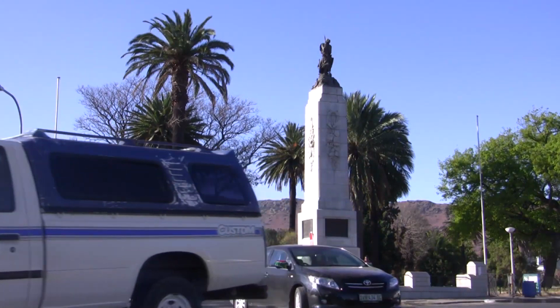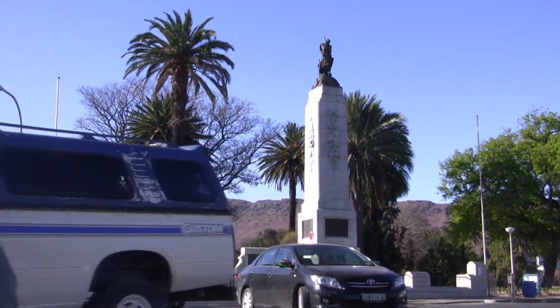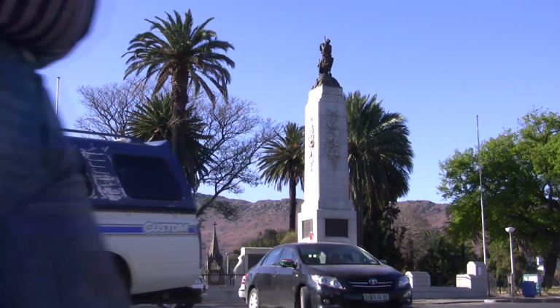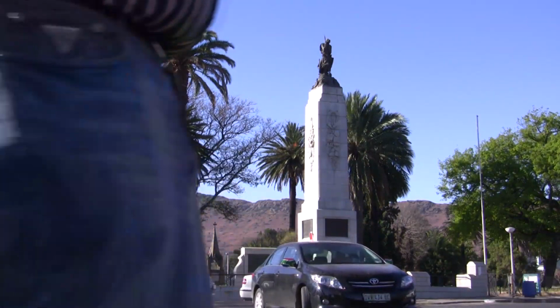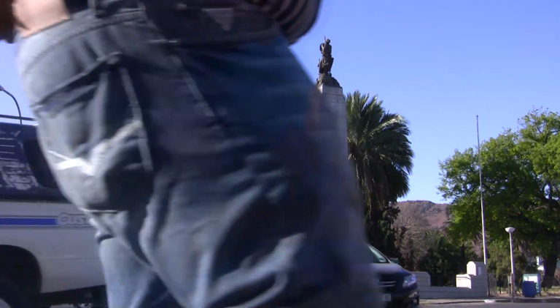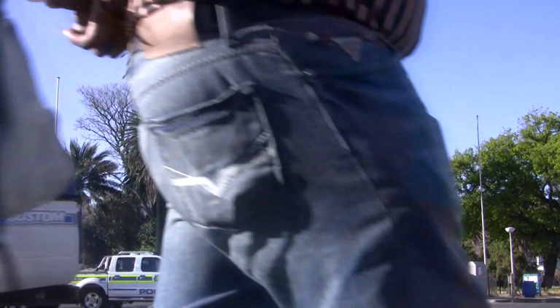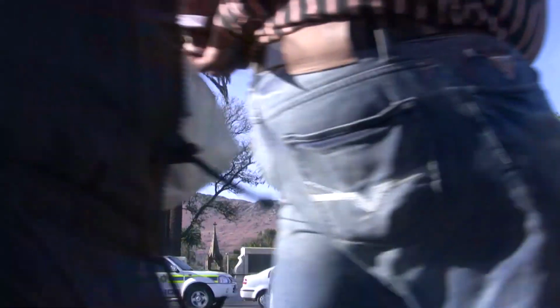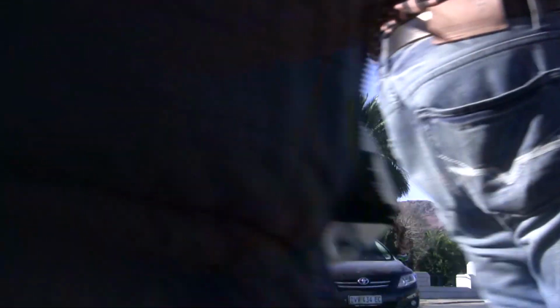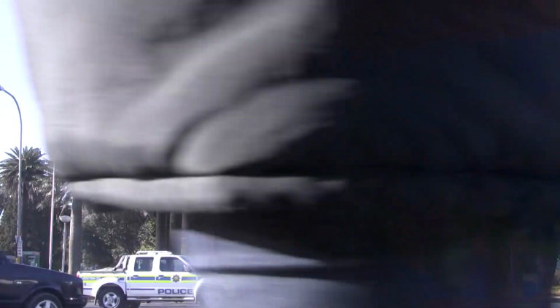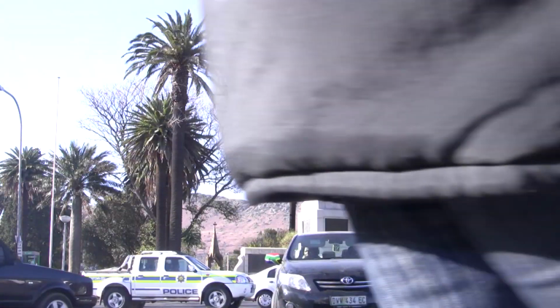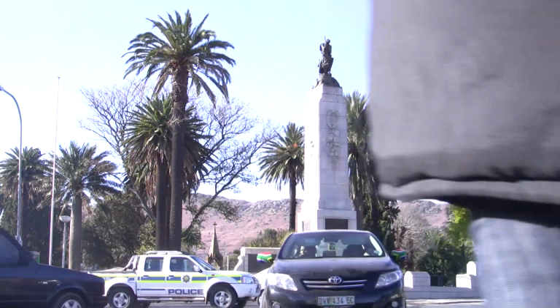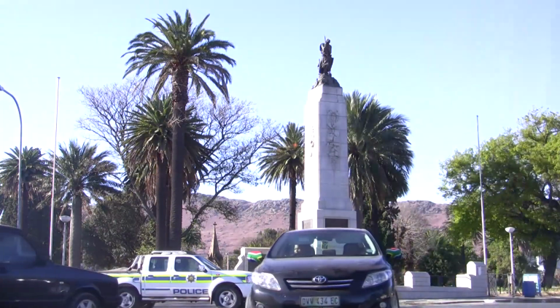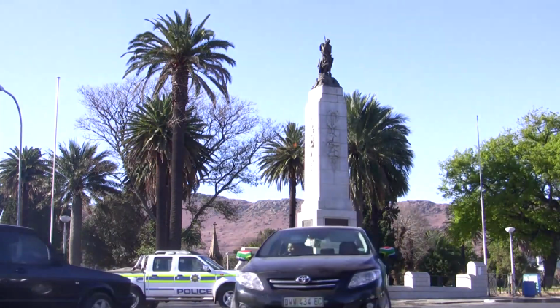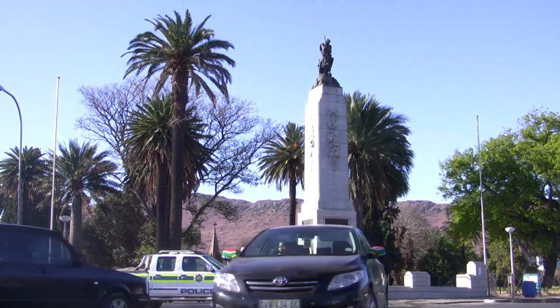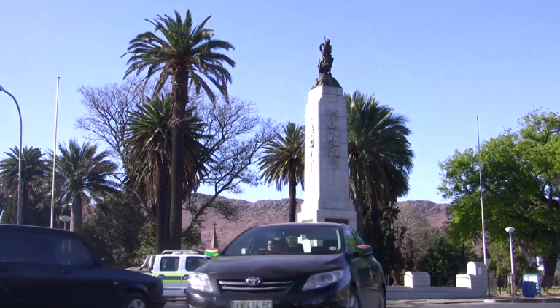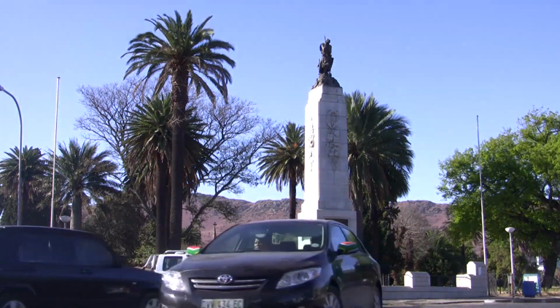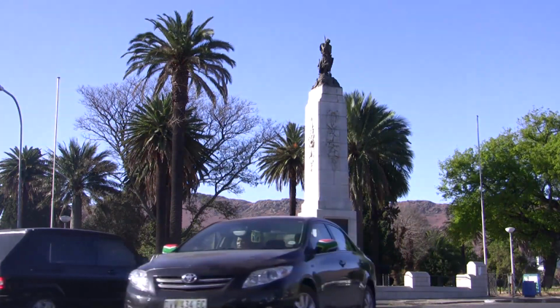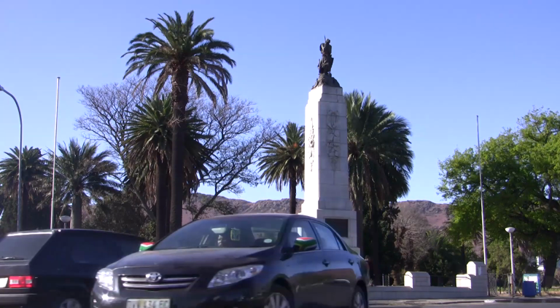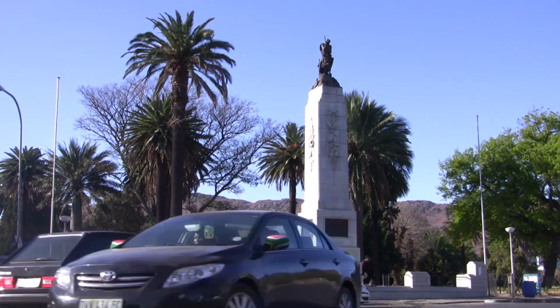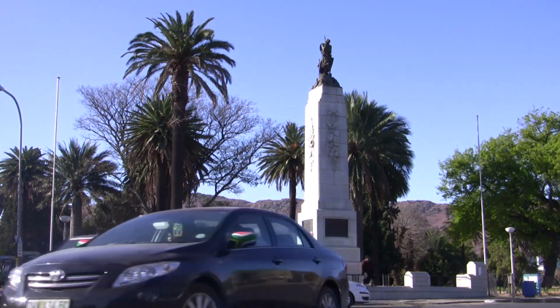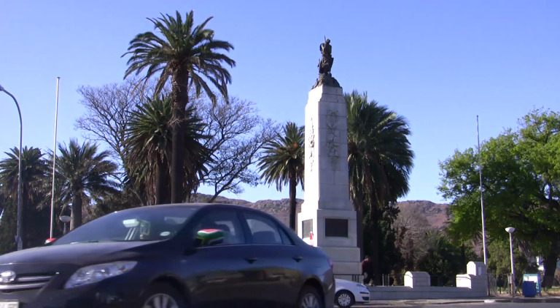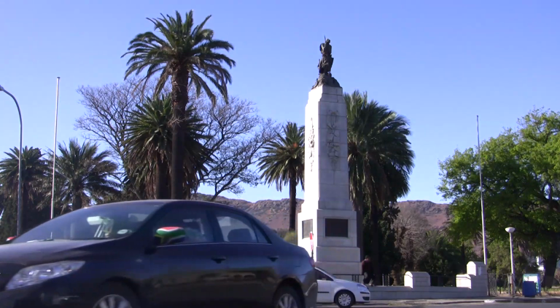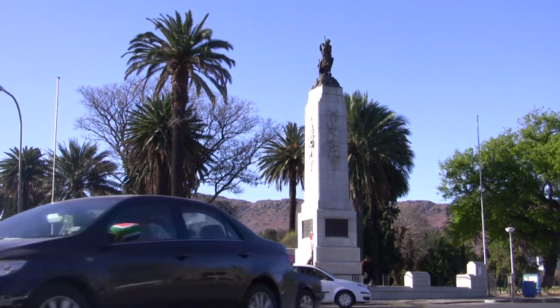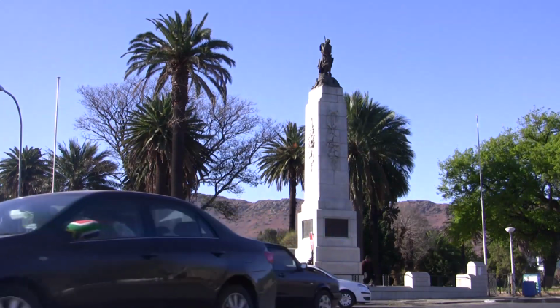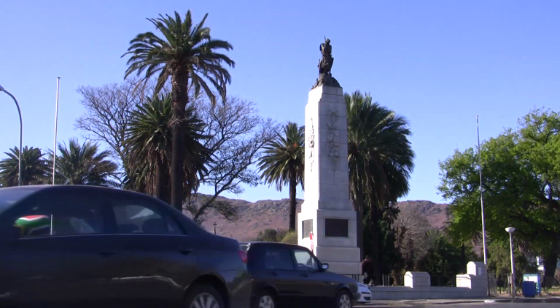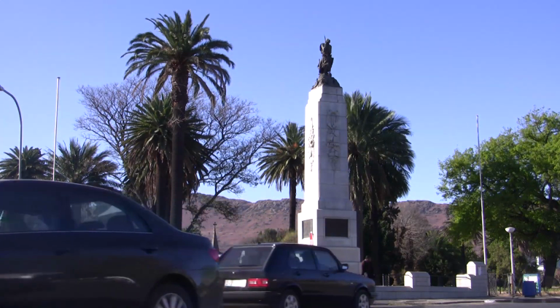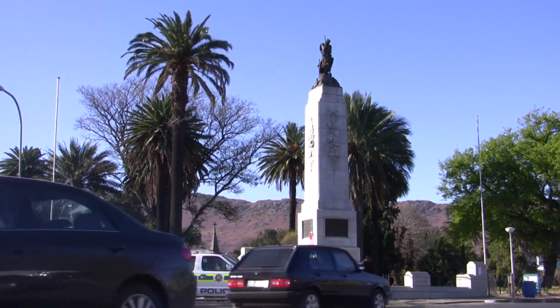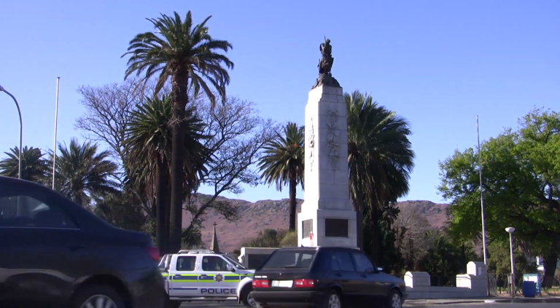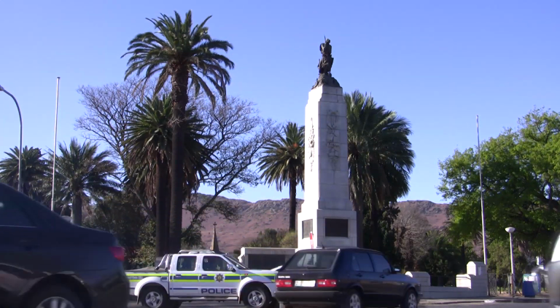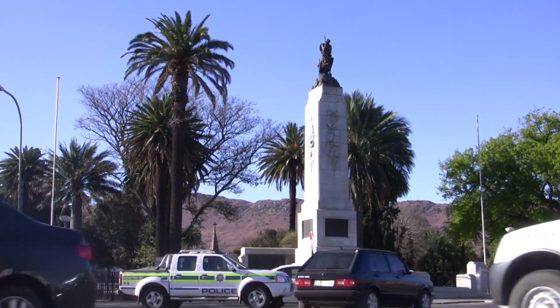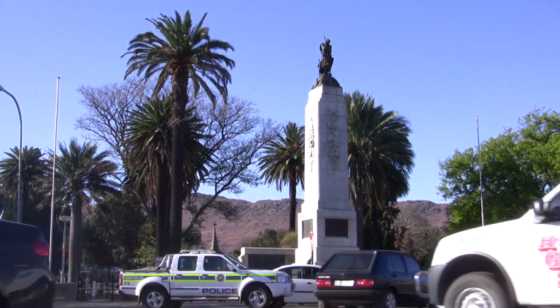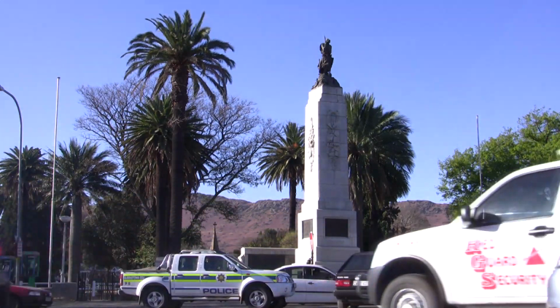A memorial in honour of the glorious men of Queenstown and District who gave their lives during the First World War.